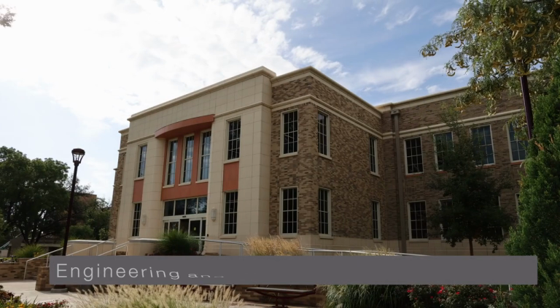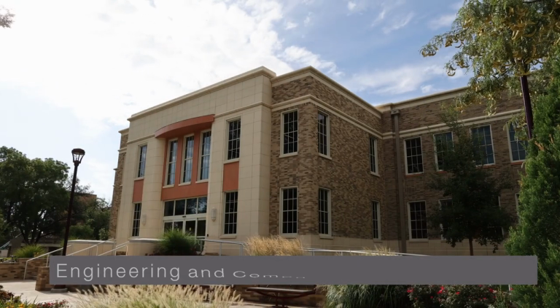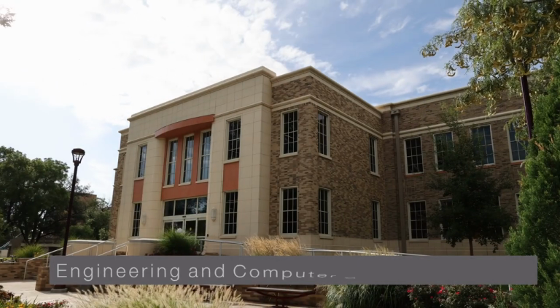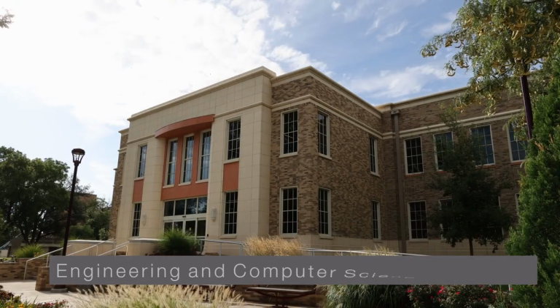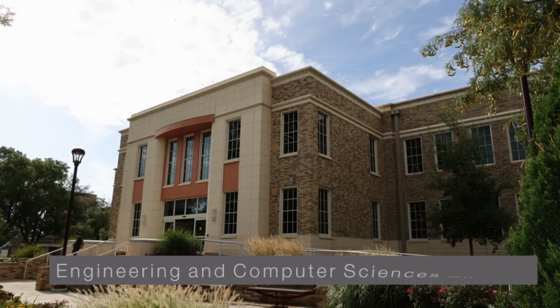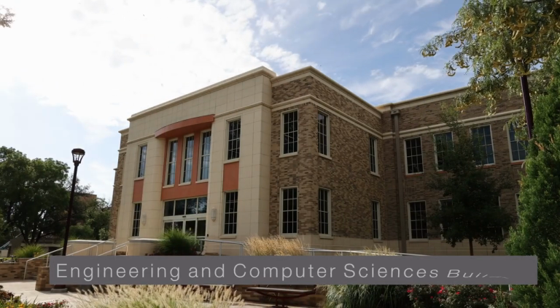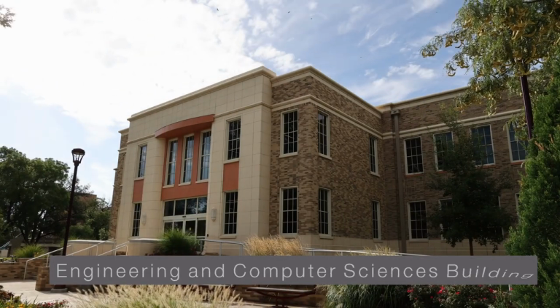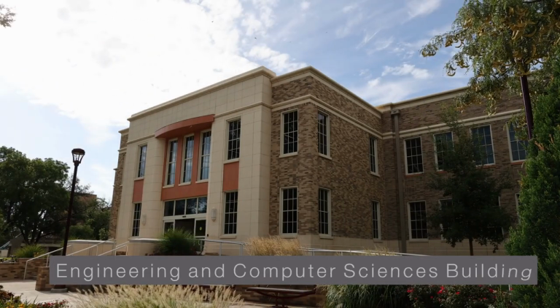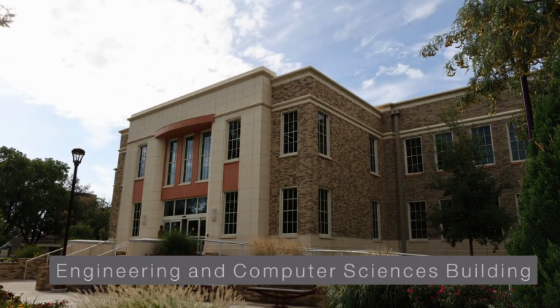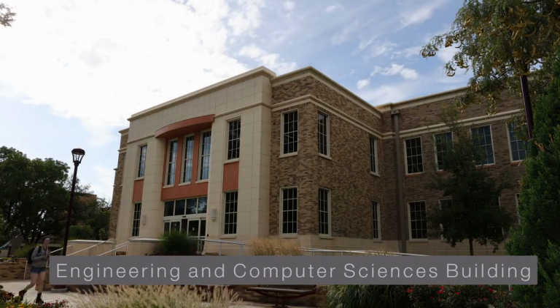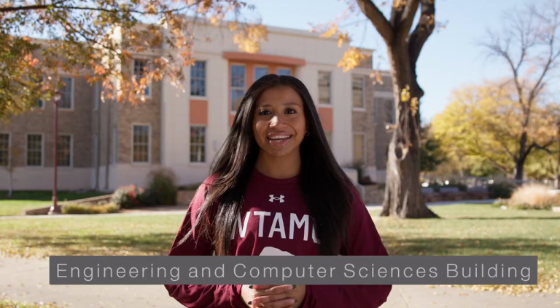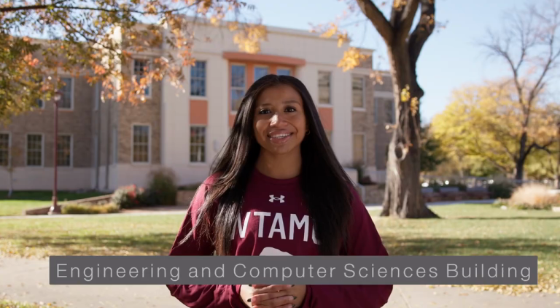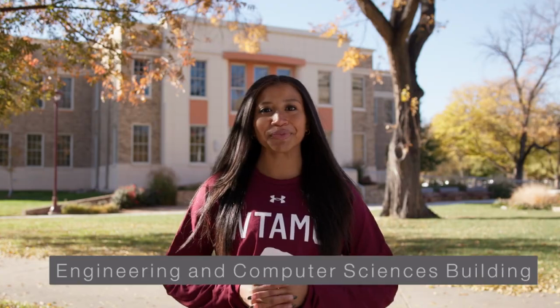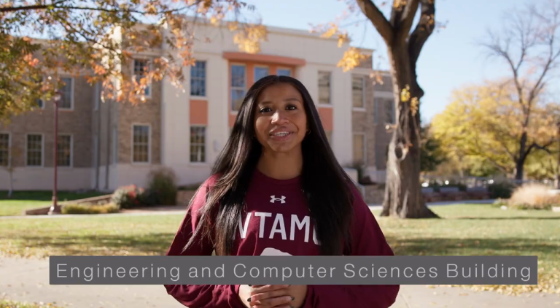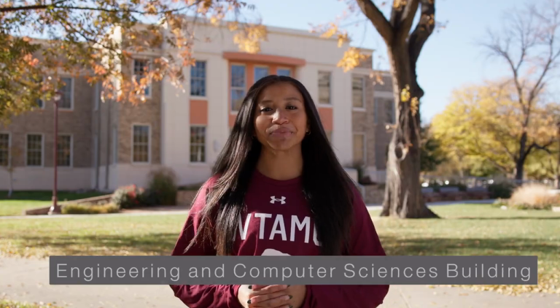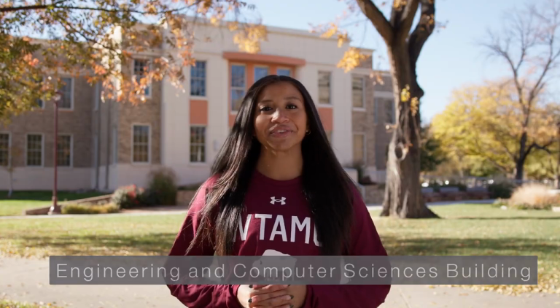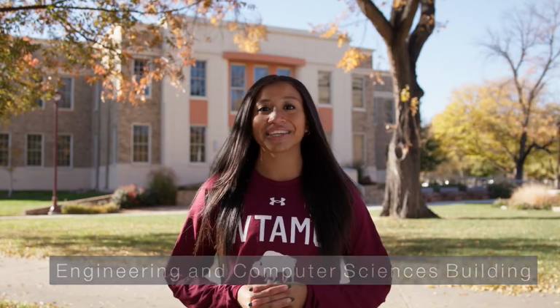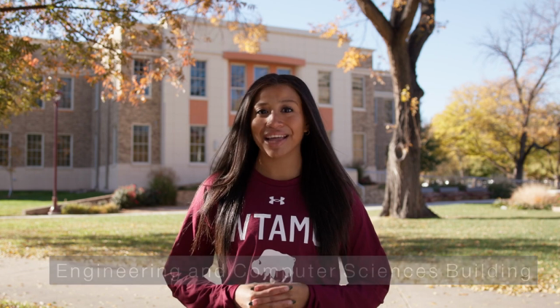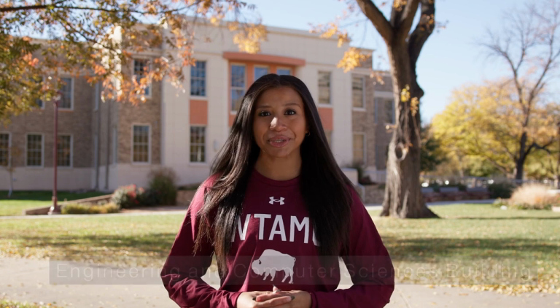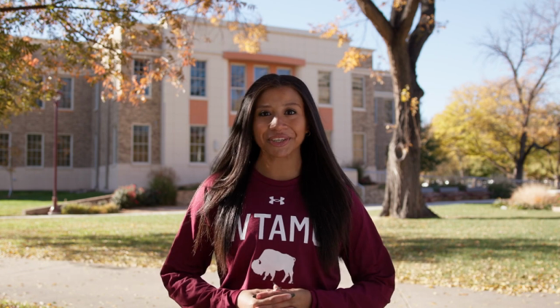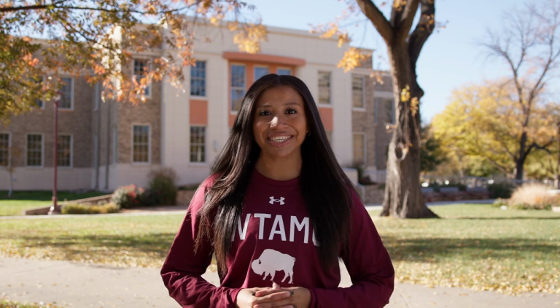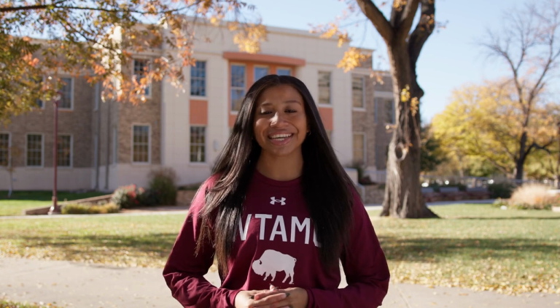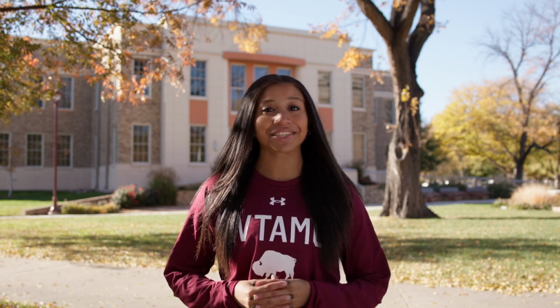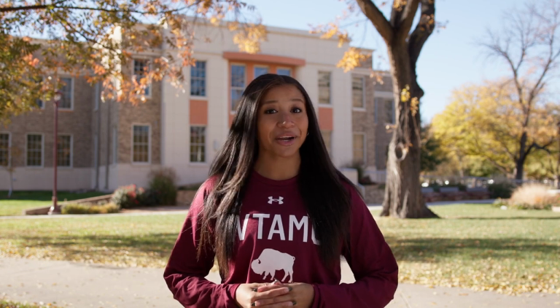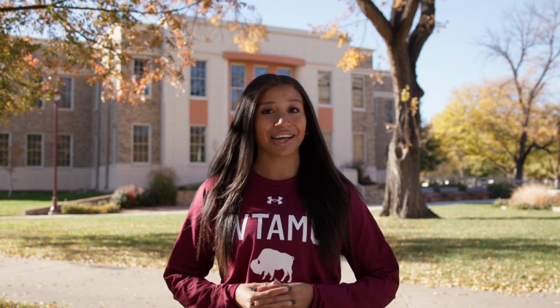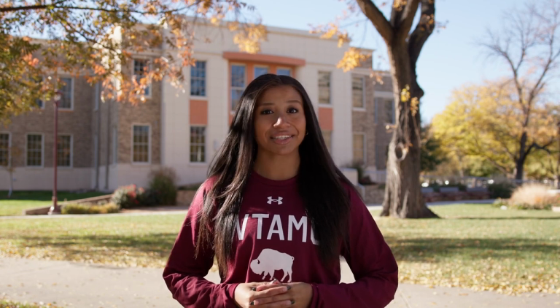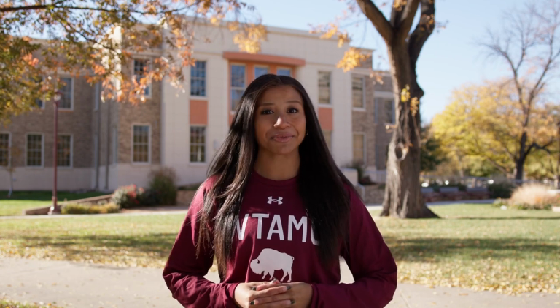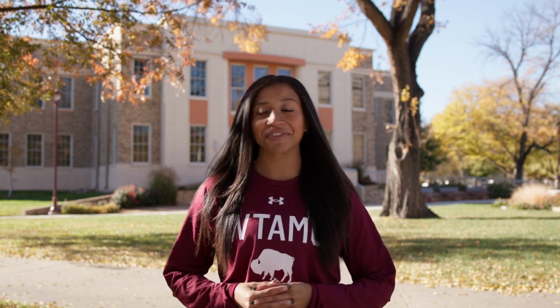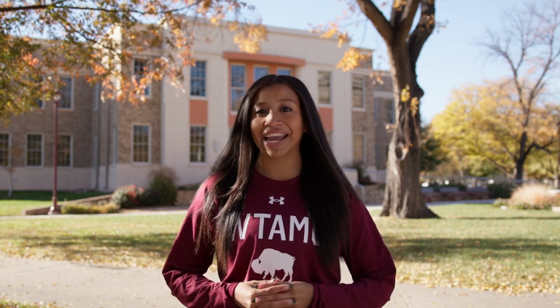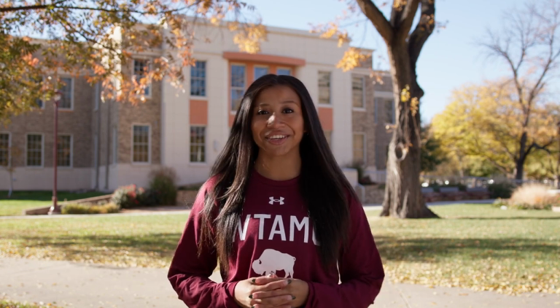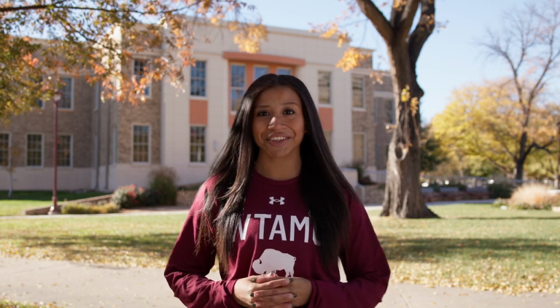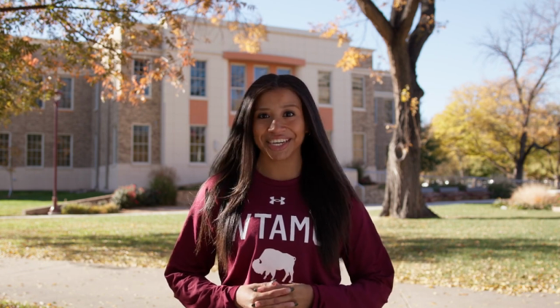The Engineering and Computer Sciences Building provides laboratories and smart classrooms for hands-on learning.